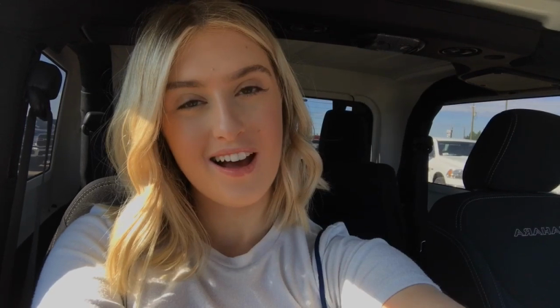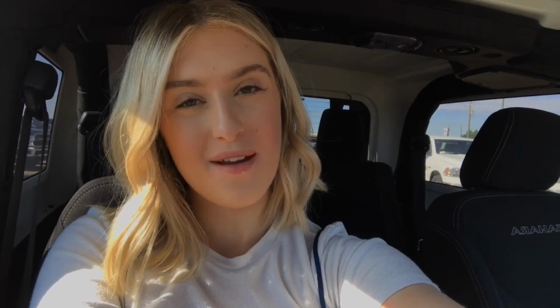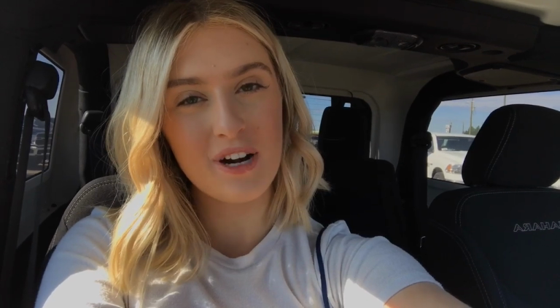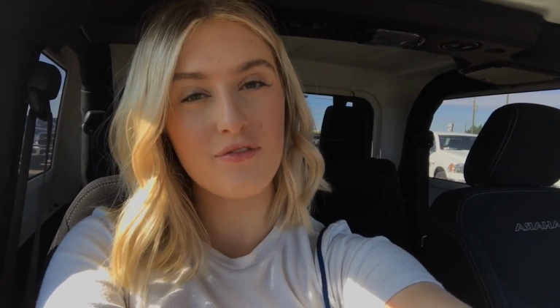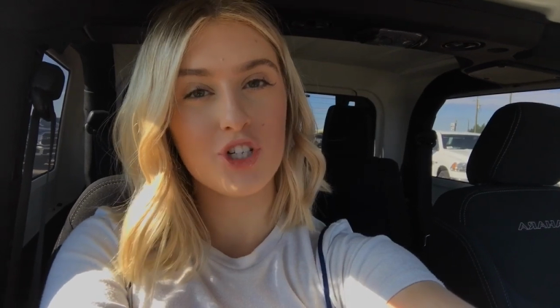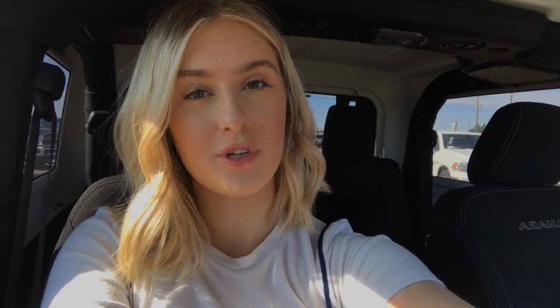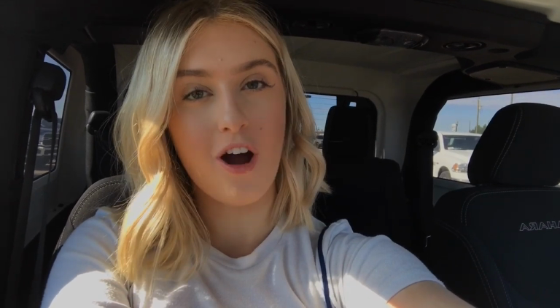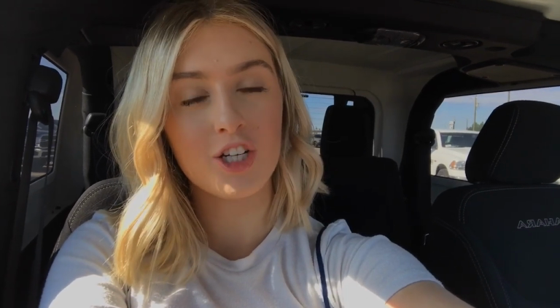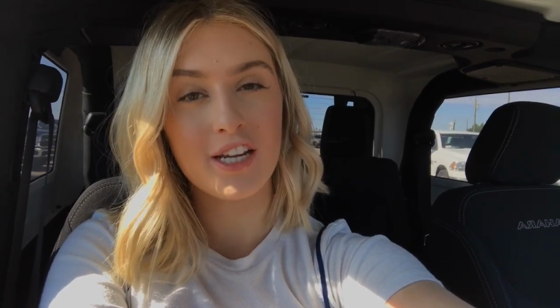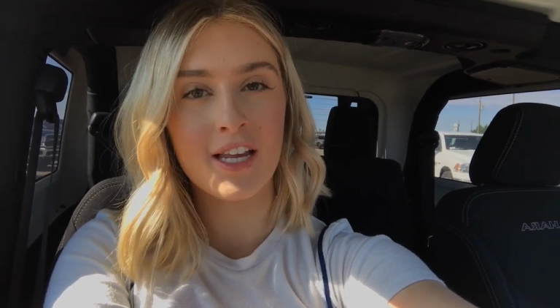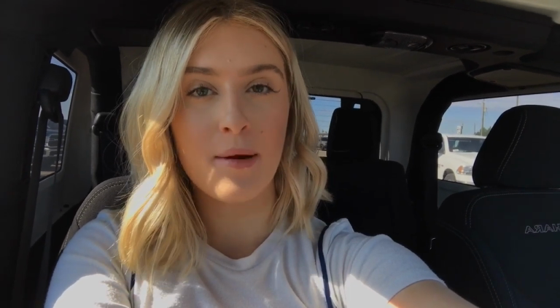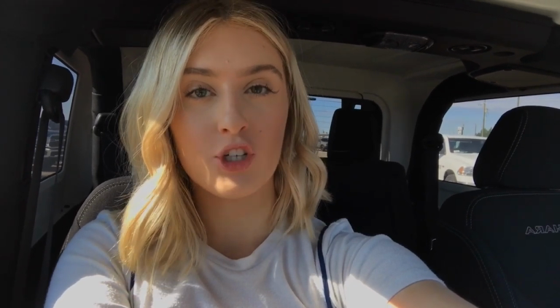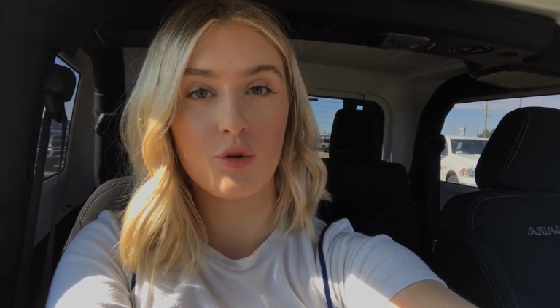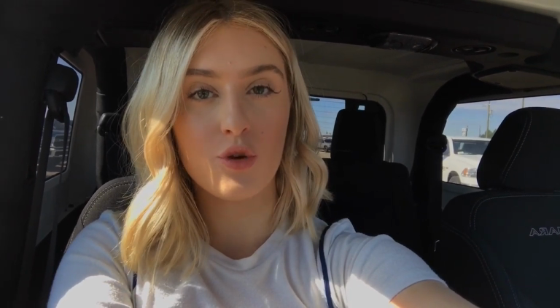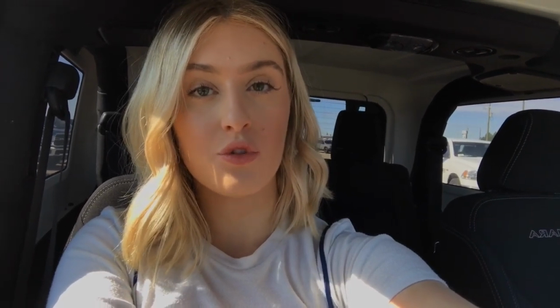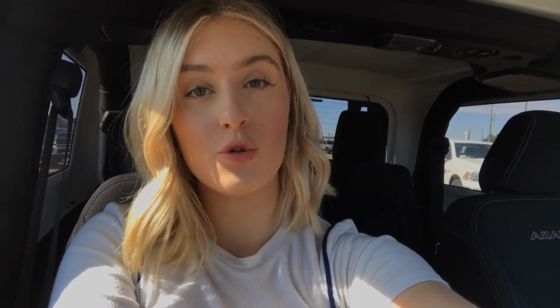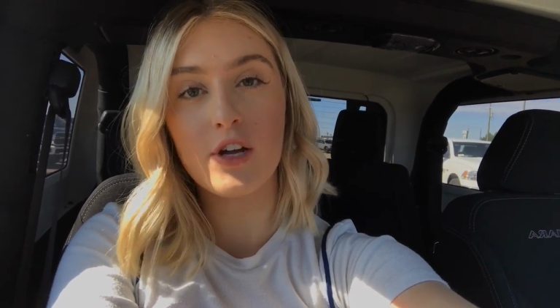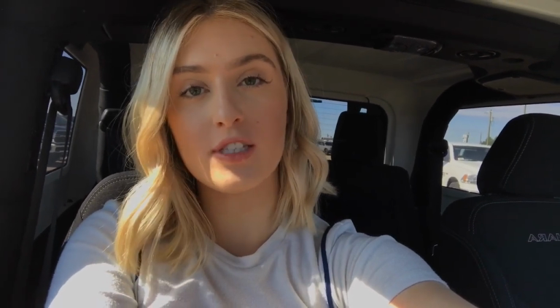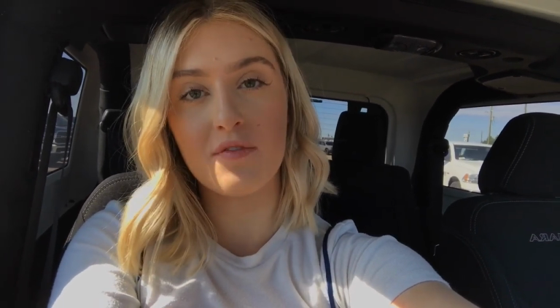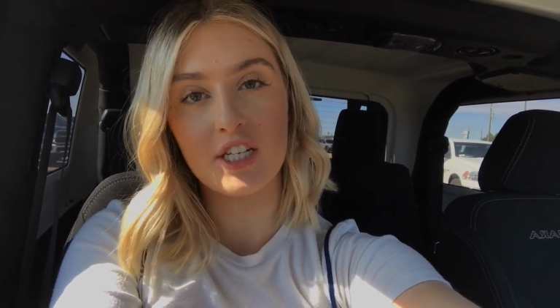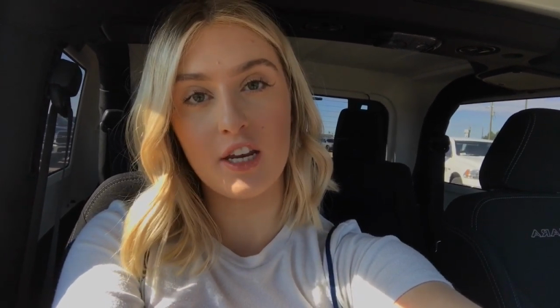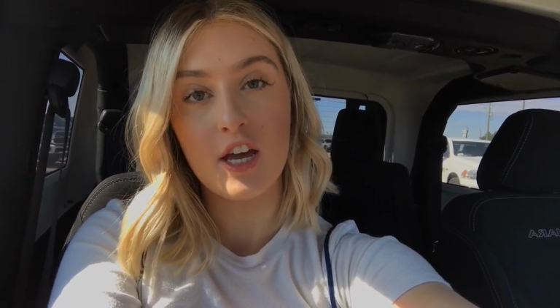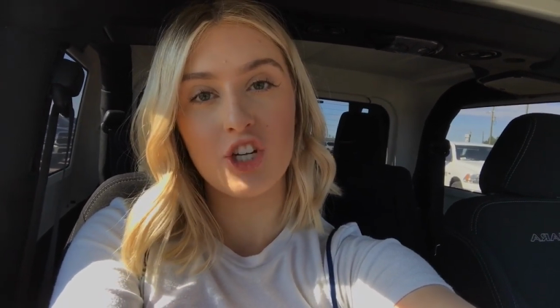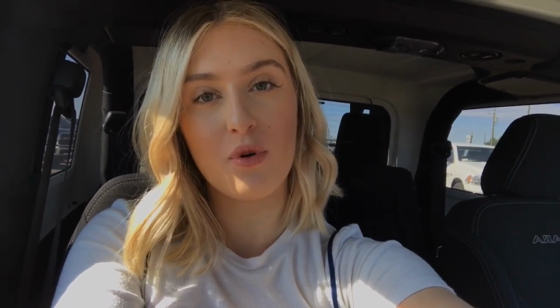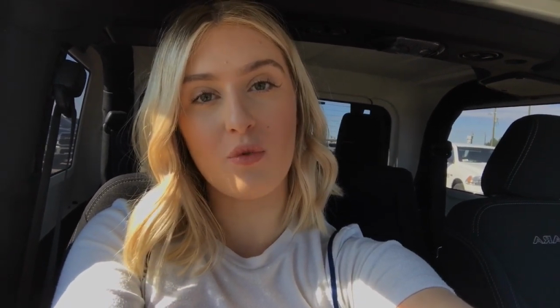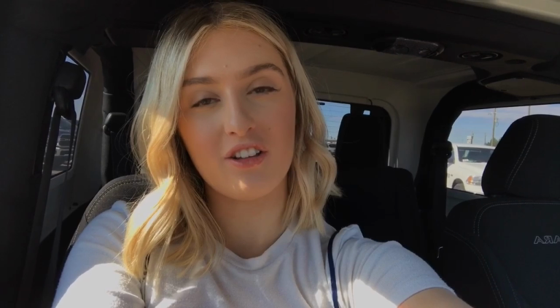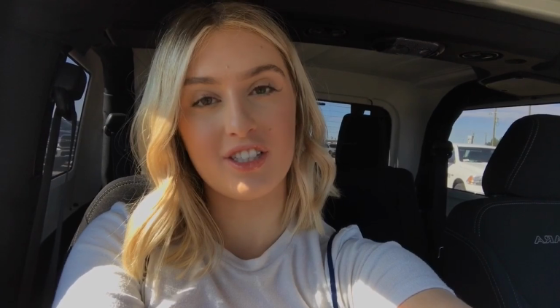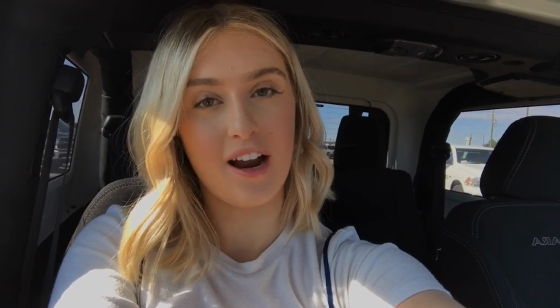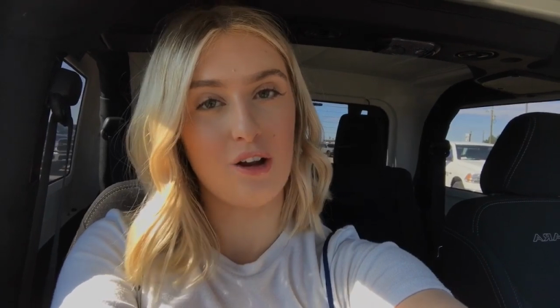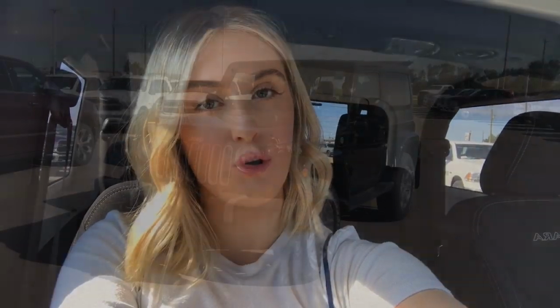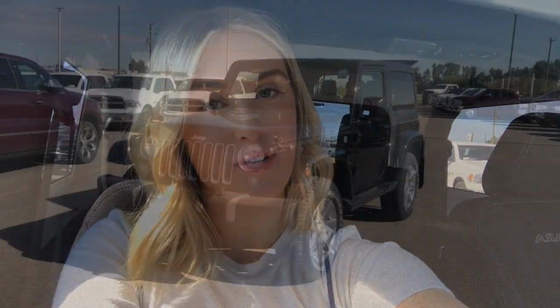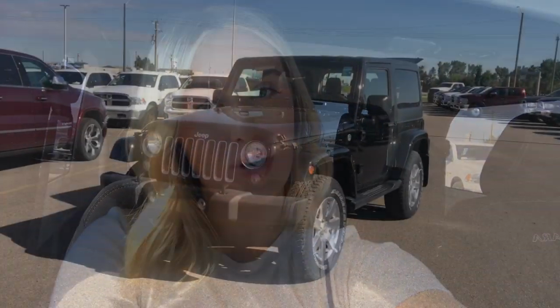I'm Brittany from Sherwood Dodge and today I'm going to show you the 2017 Jeep Wrangler Sahara 4x4.